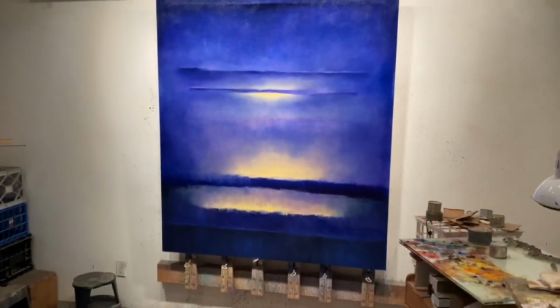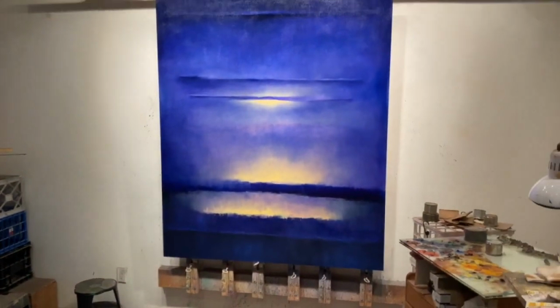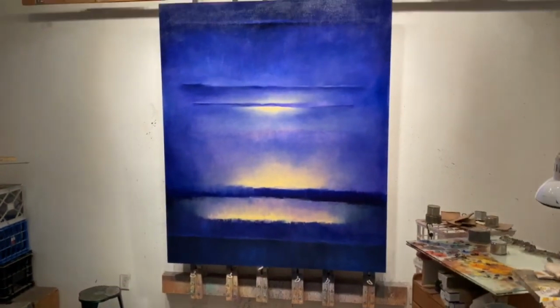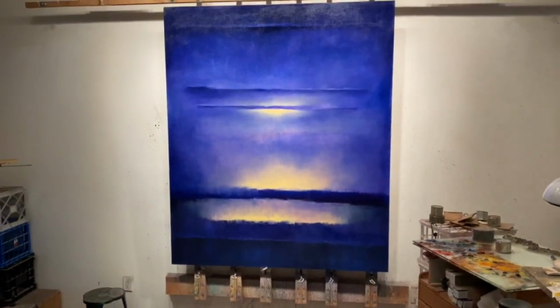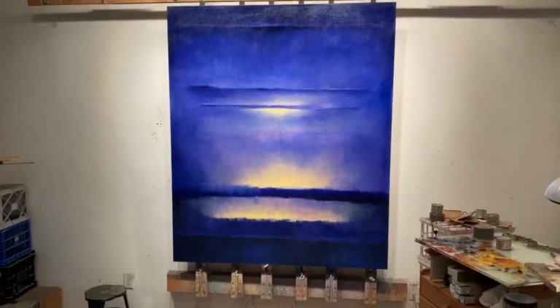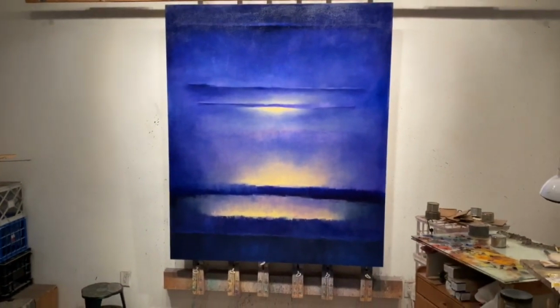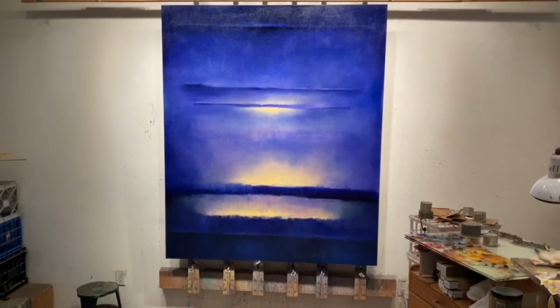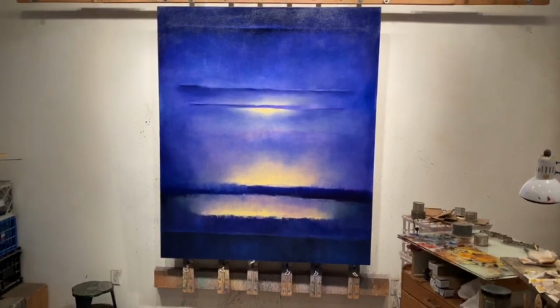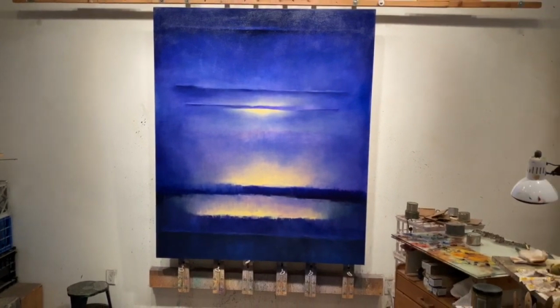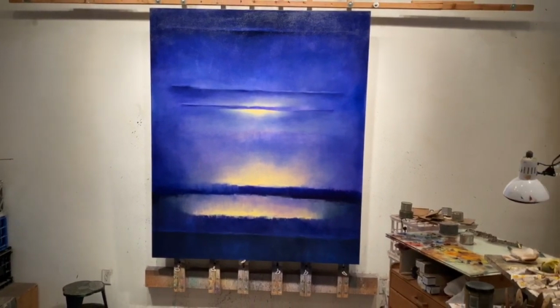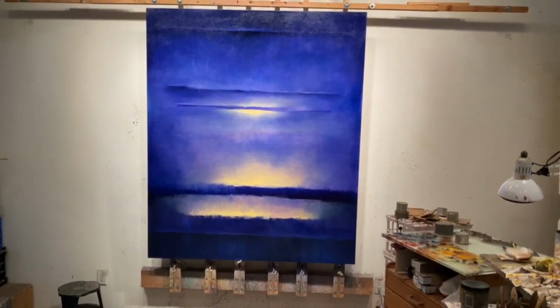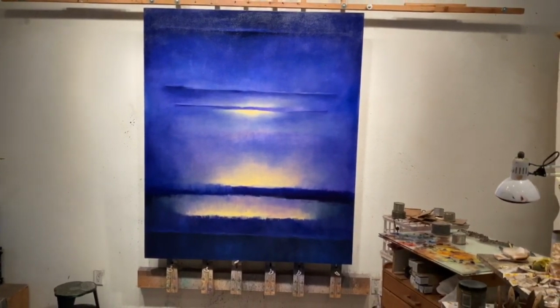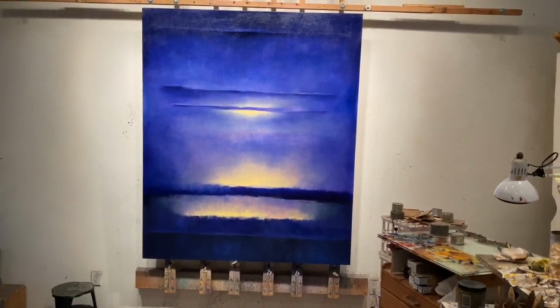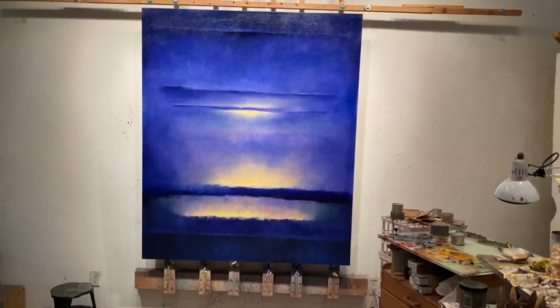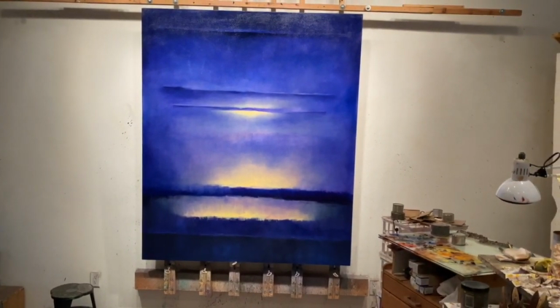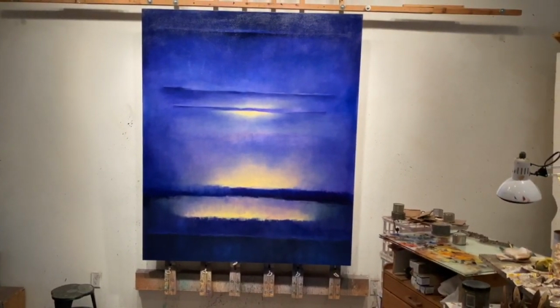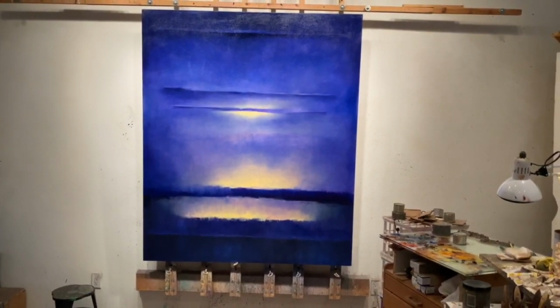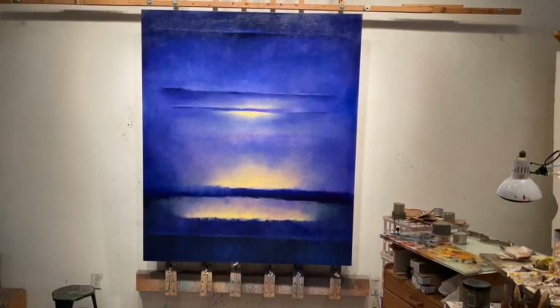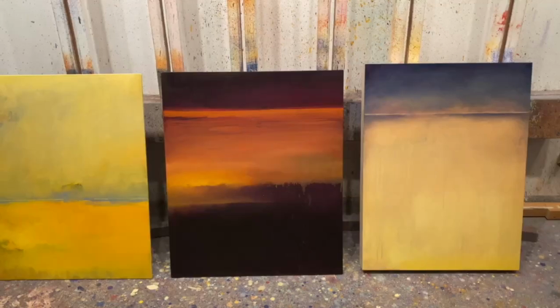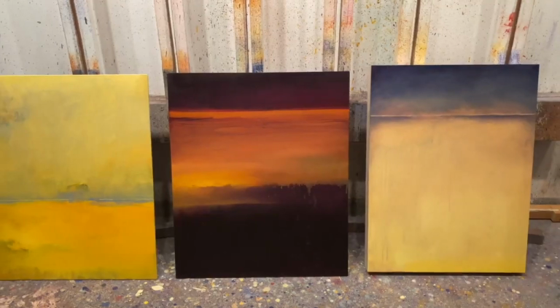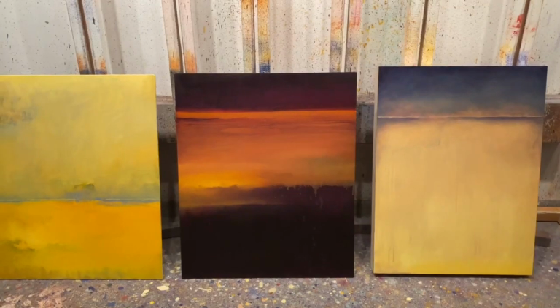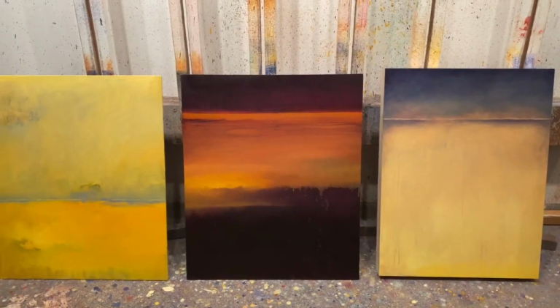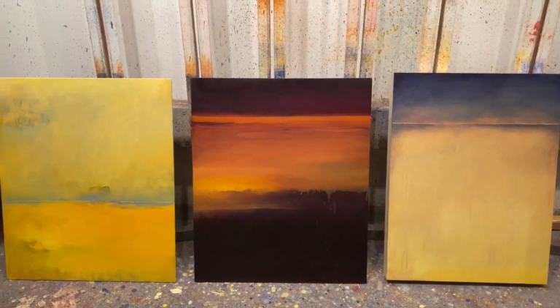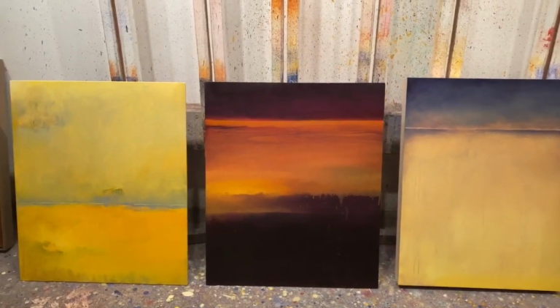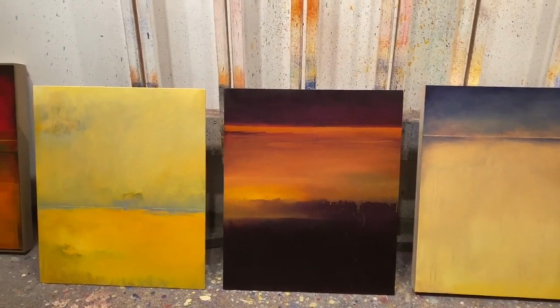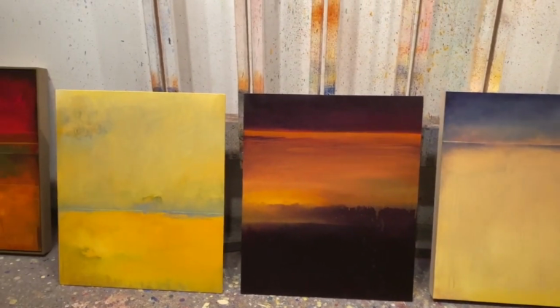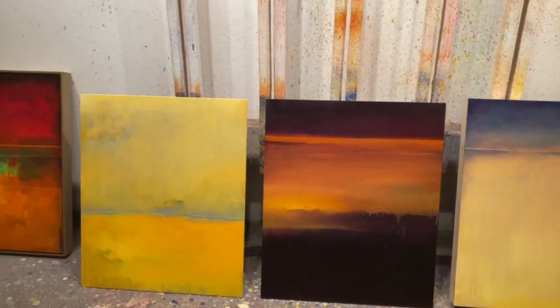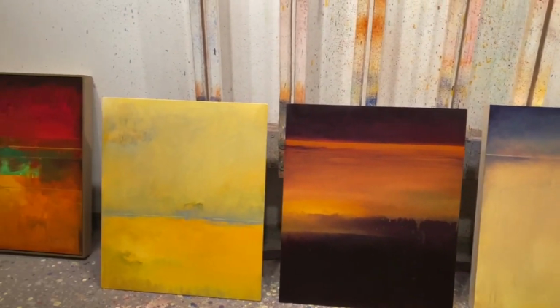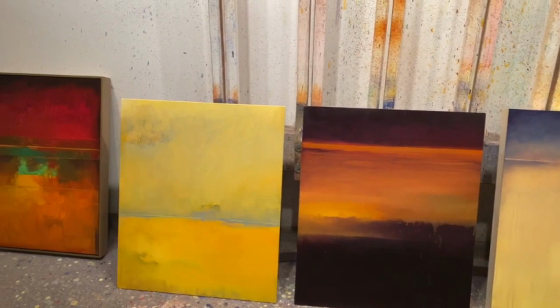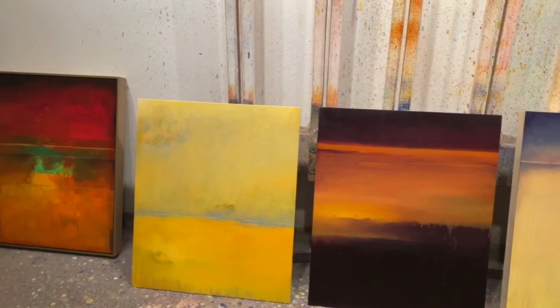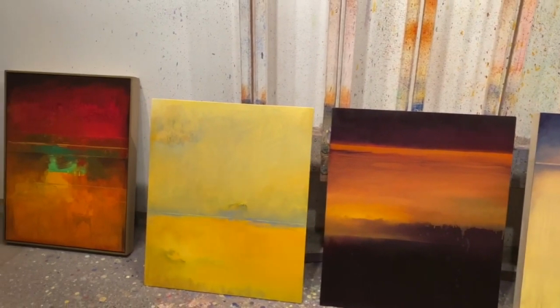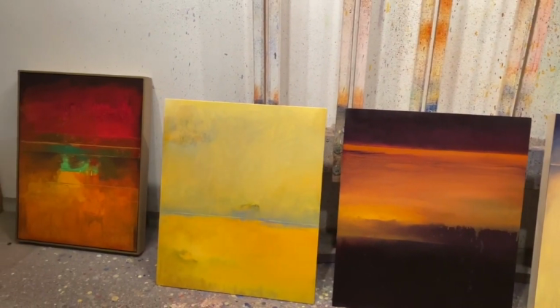The current series is called Within and Beyond, and you can see that piece on the easel. Here are a few other studies from that same series.